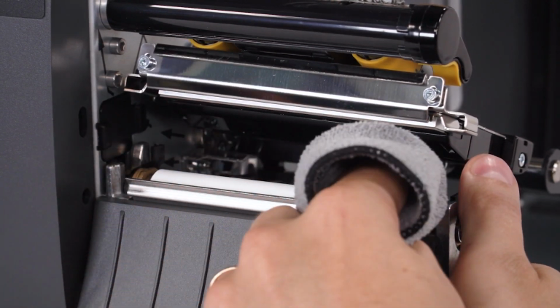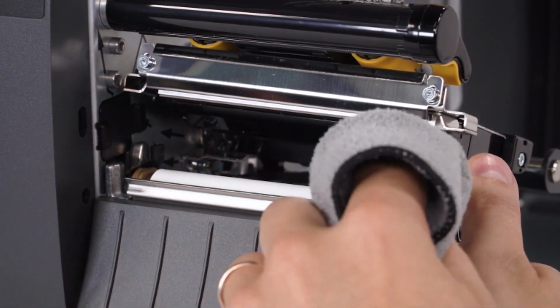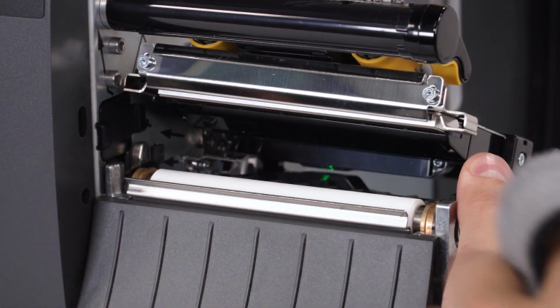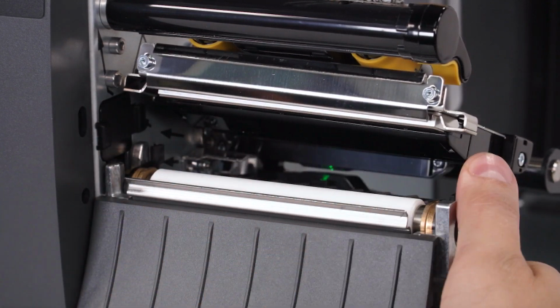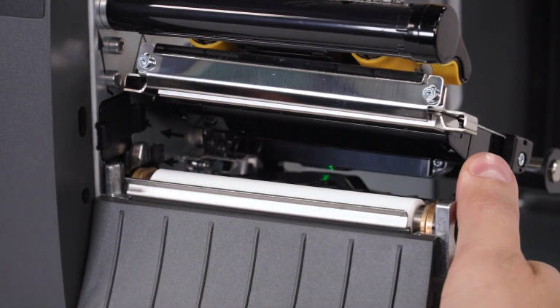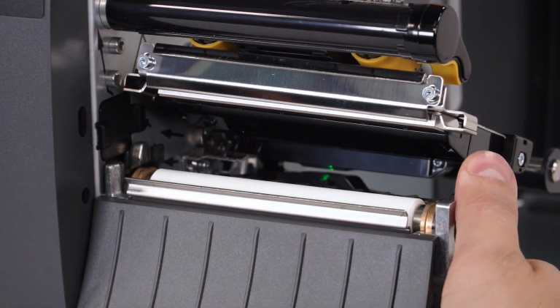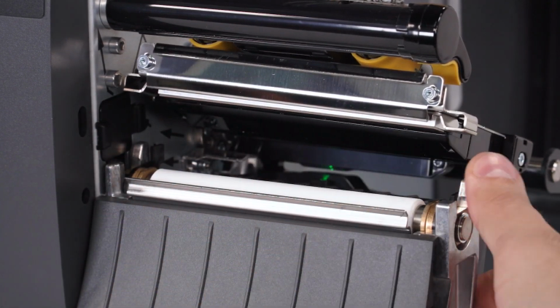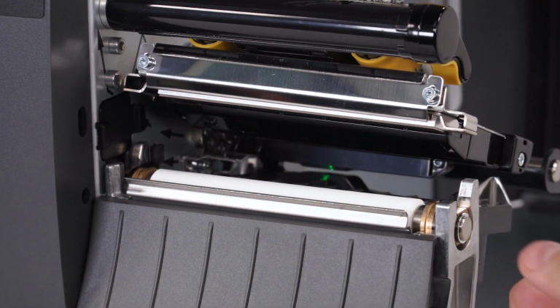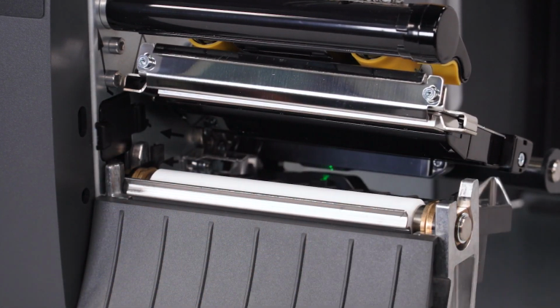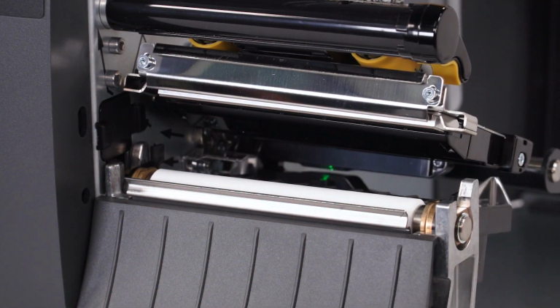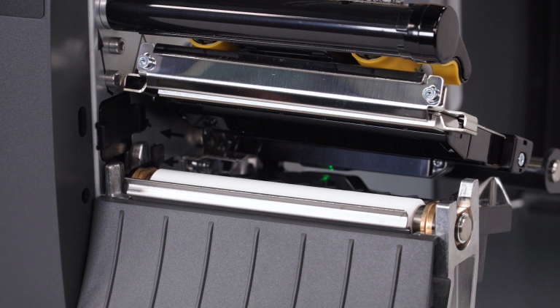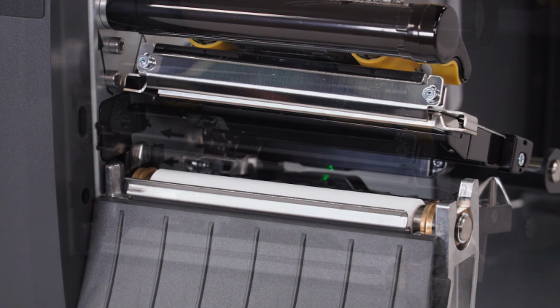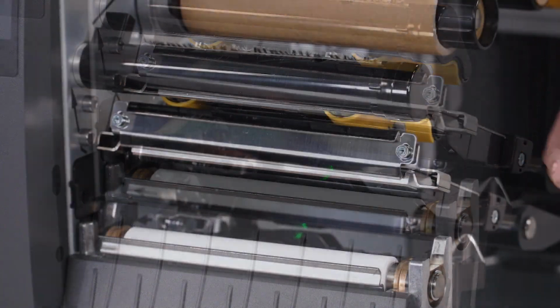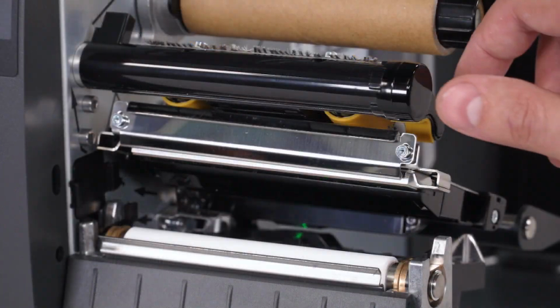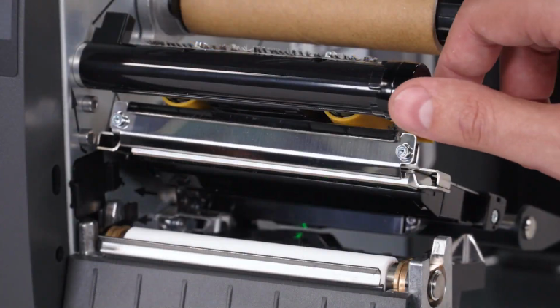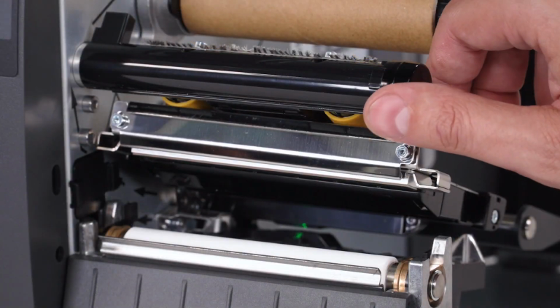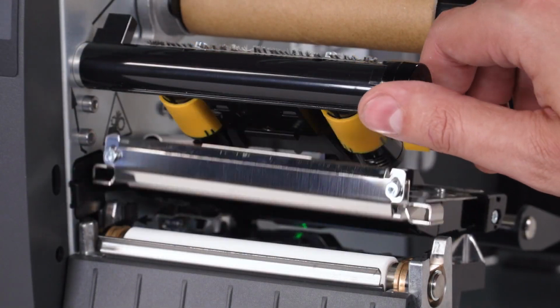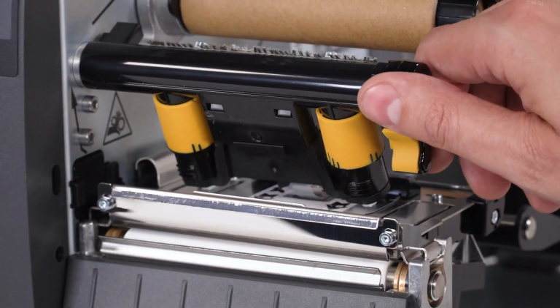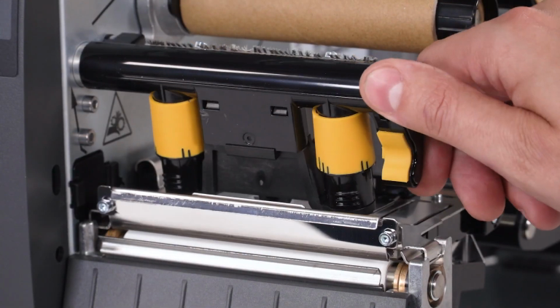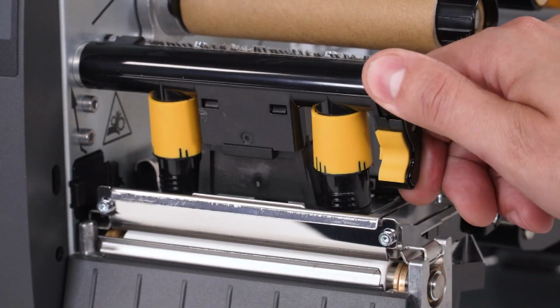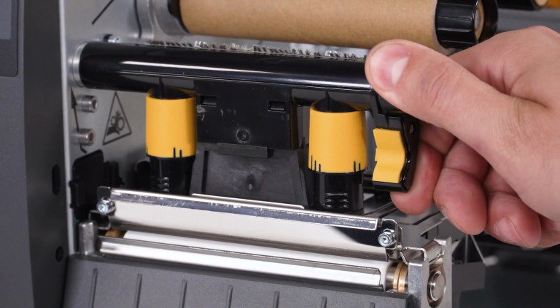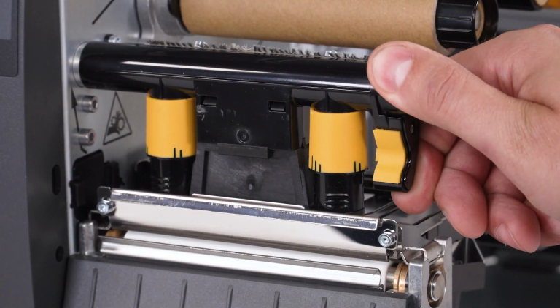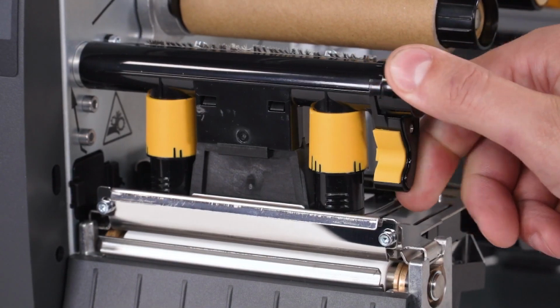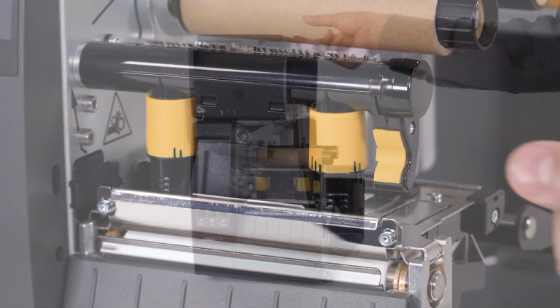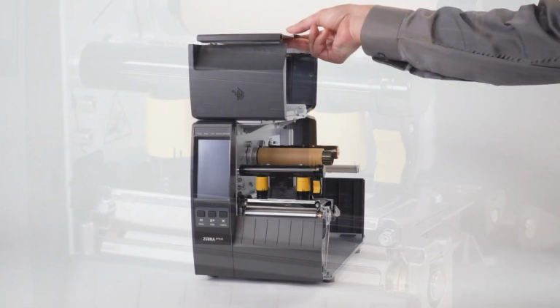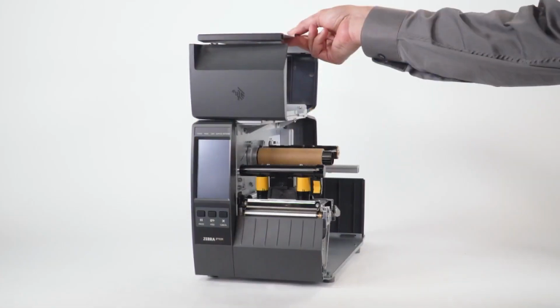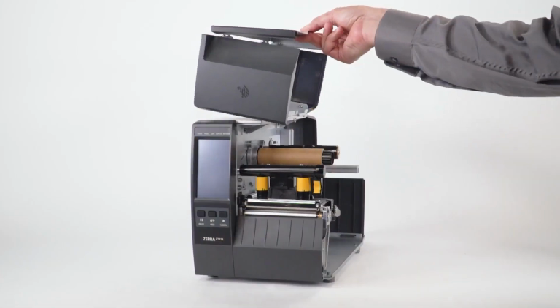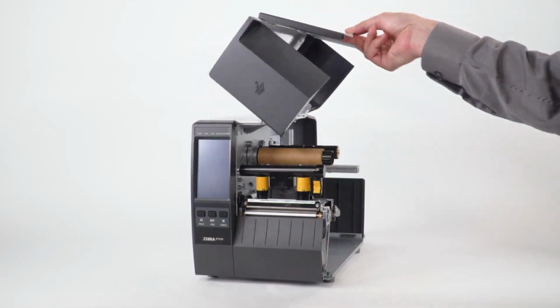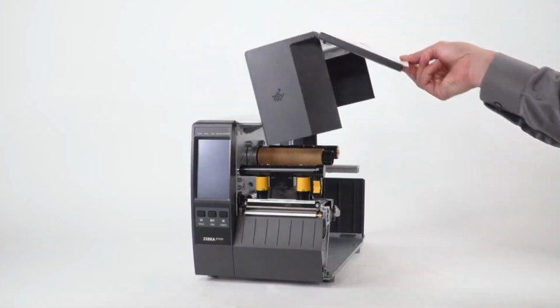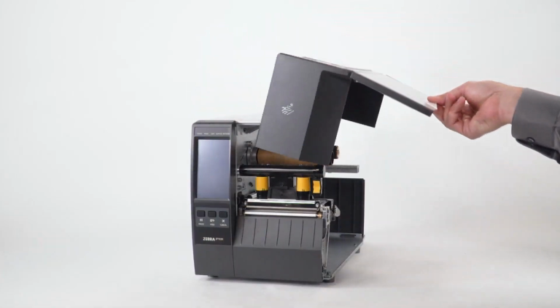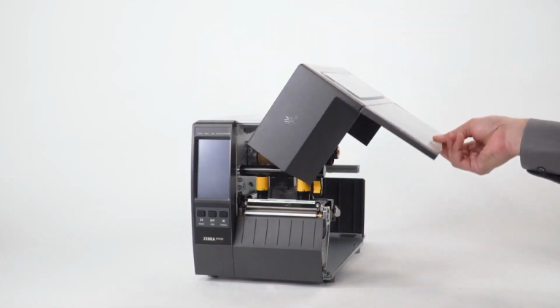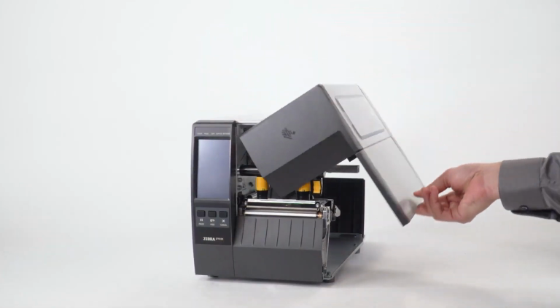Allow the solvent to evaporate. Close the printhead. Close the media door.